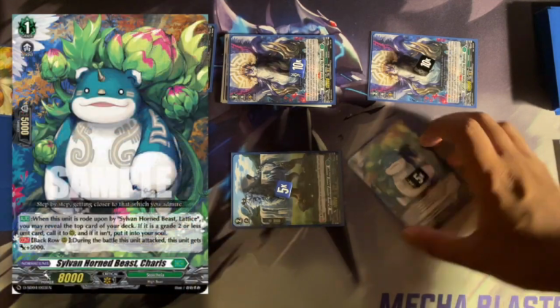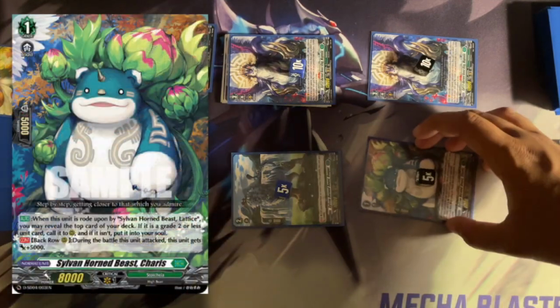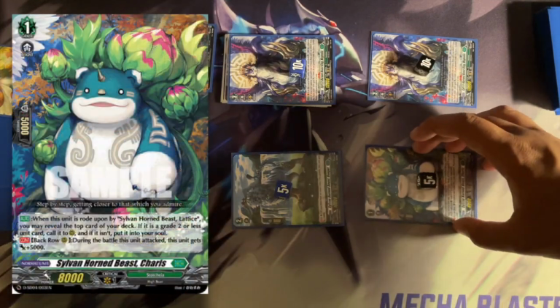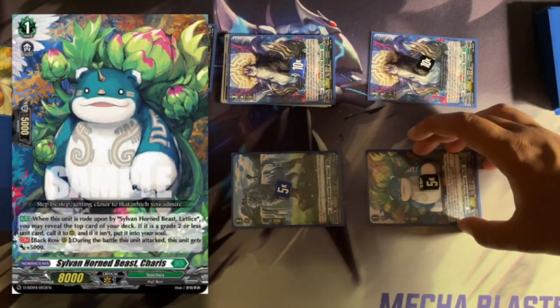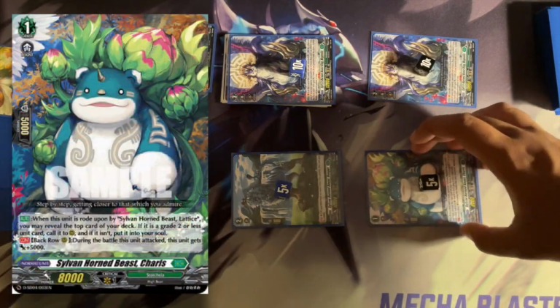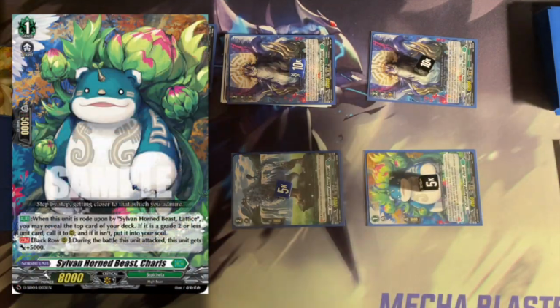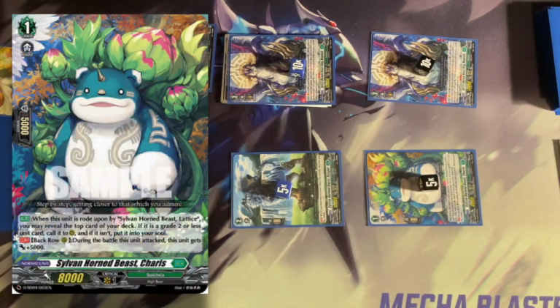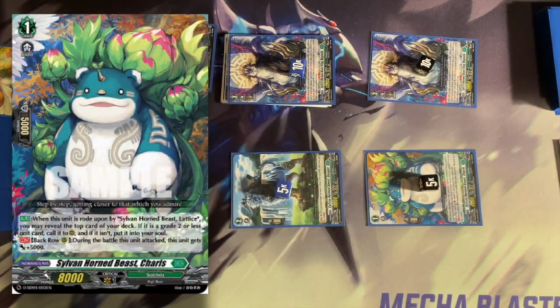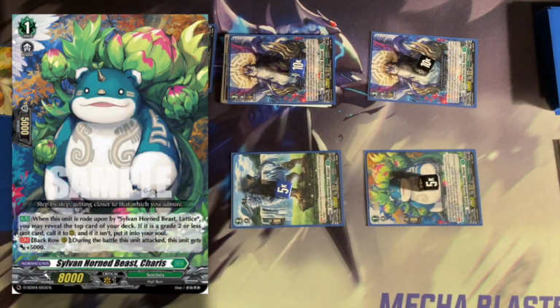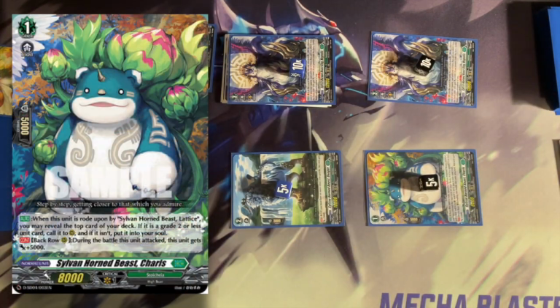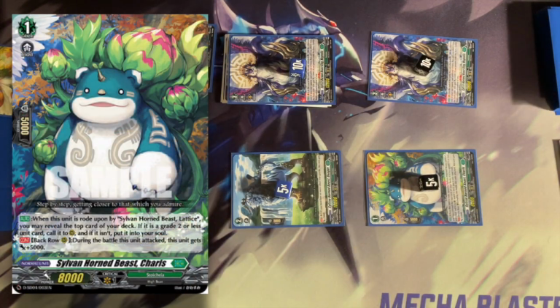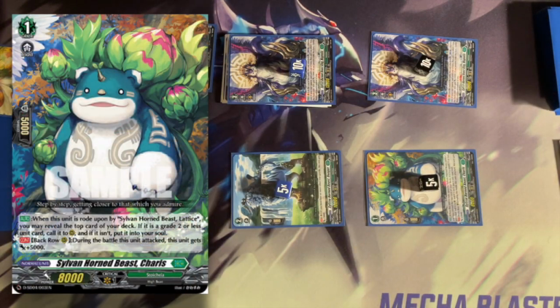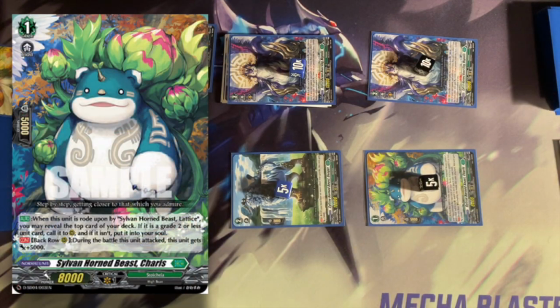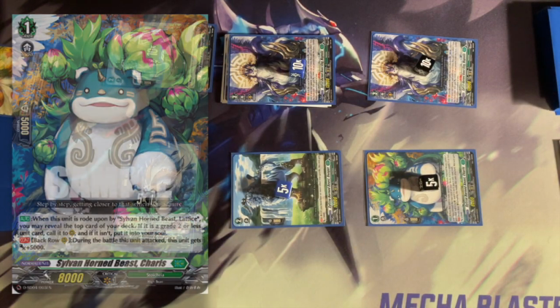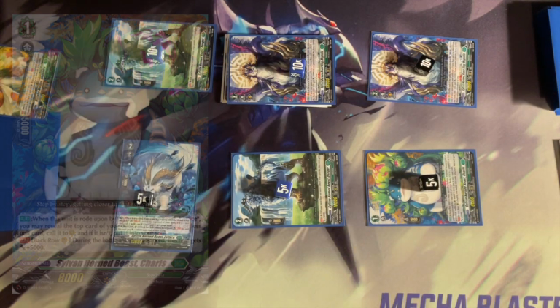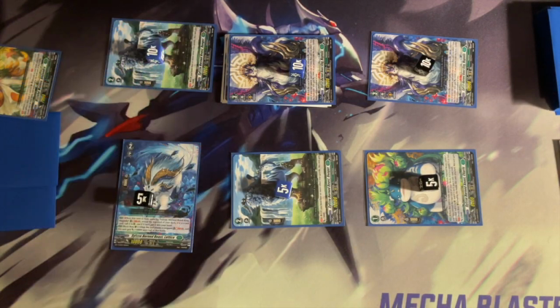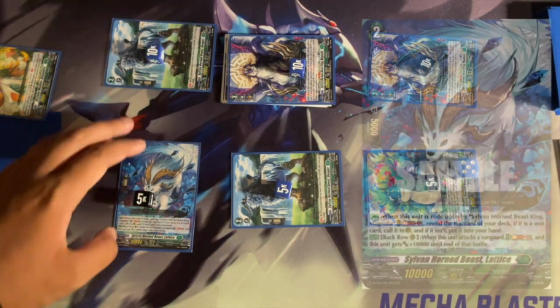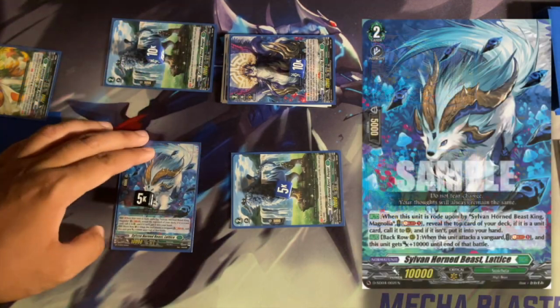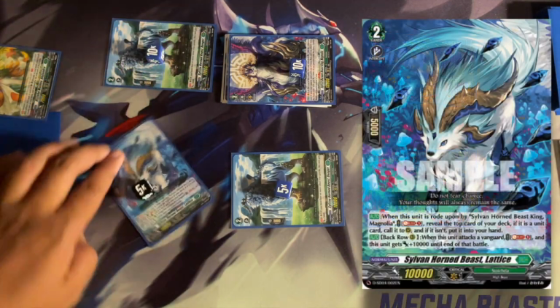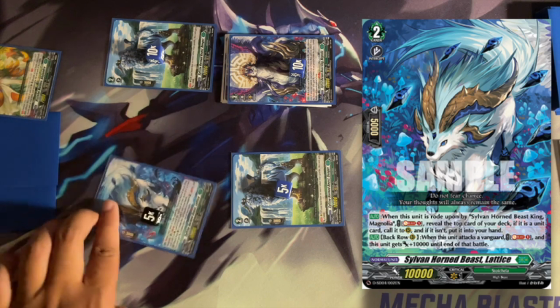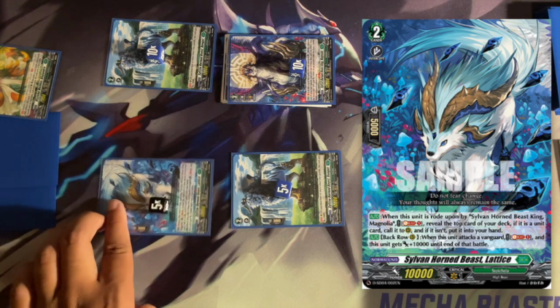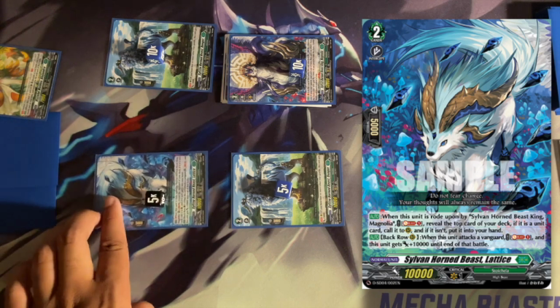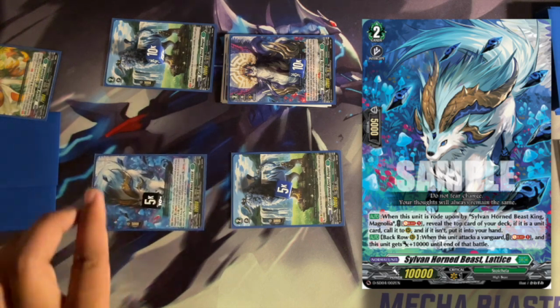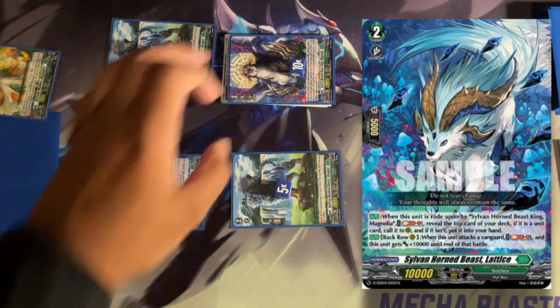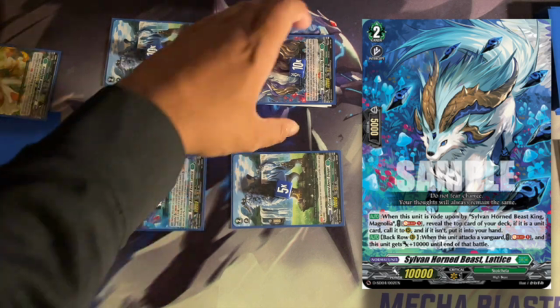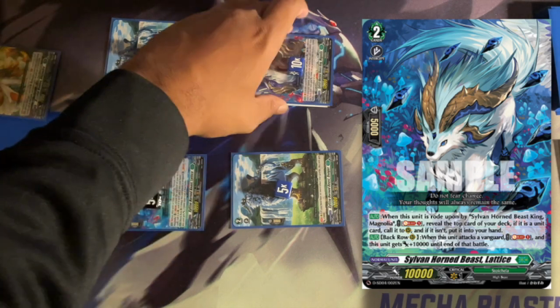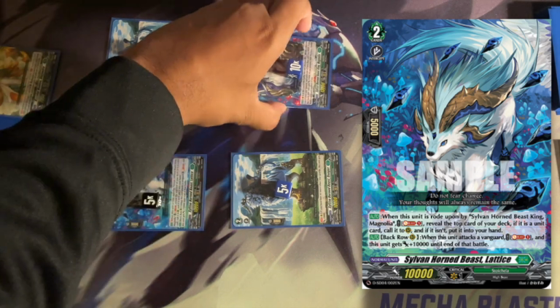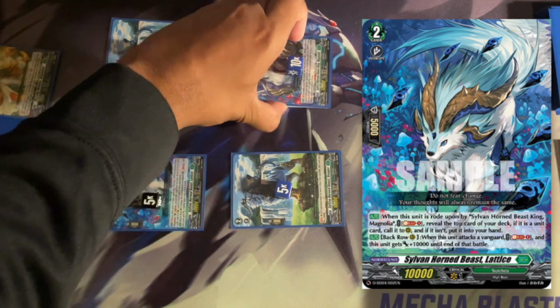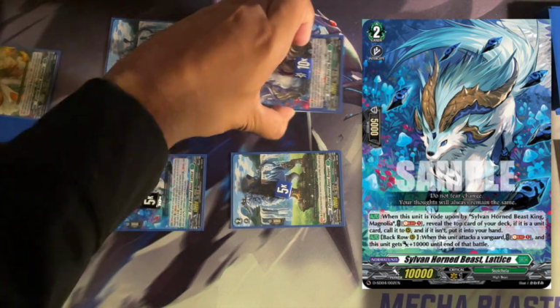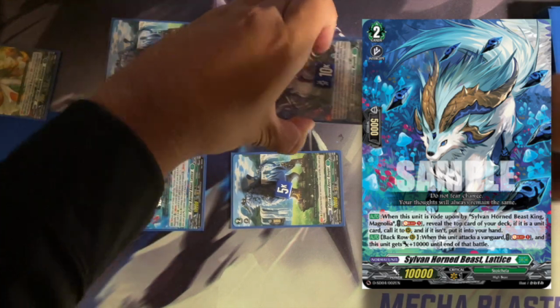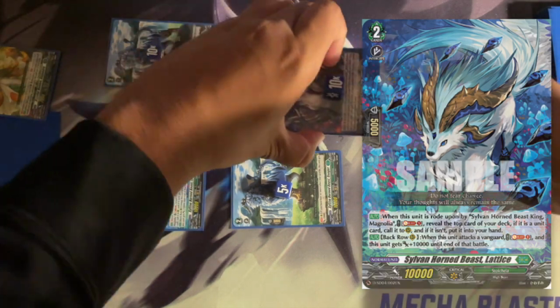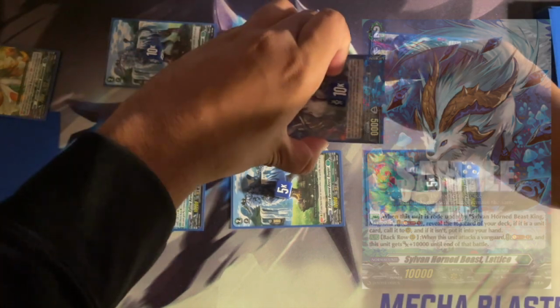Charis and Latisse help this skill because when attacking in the back row they could gain 5k, and soulblast to gain 10k when attacking, respectively.